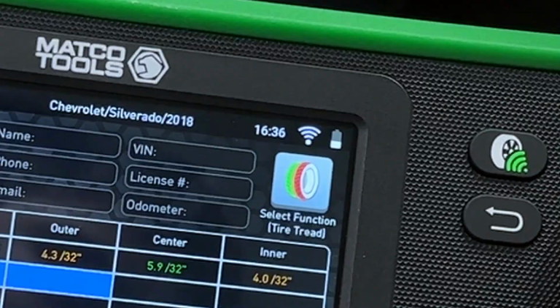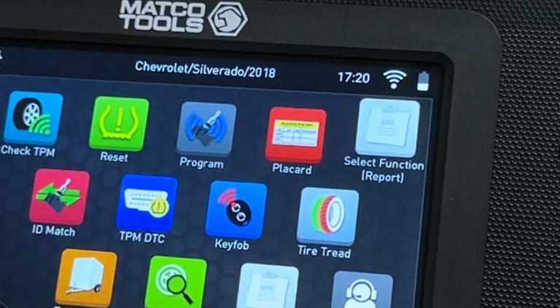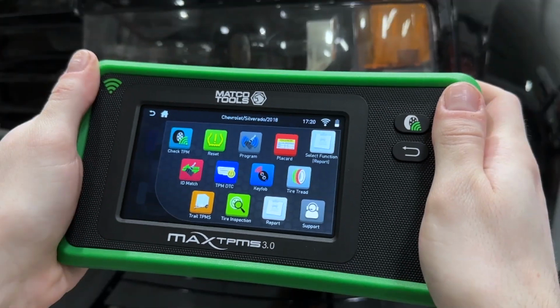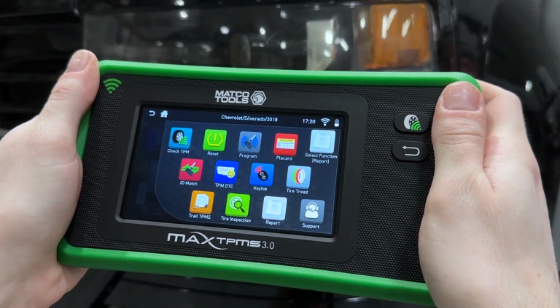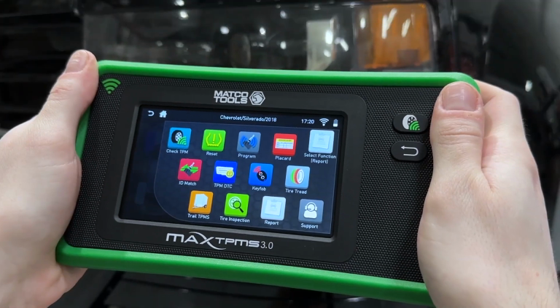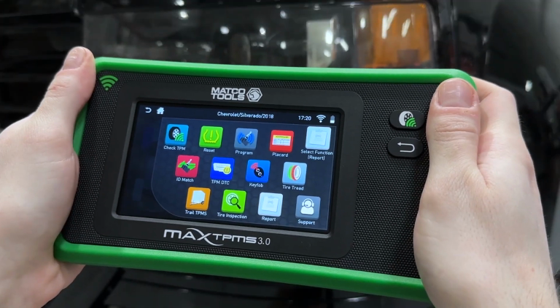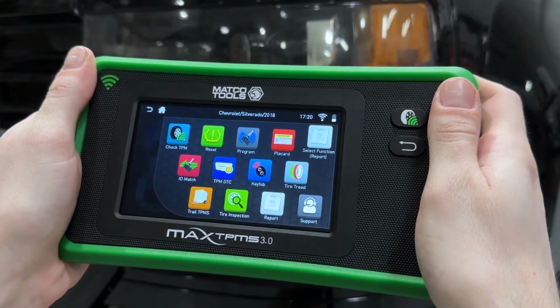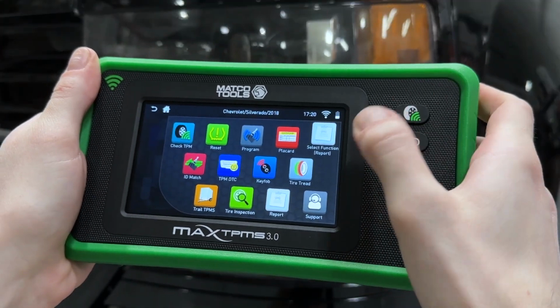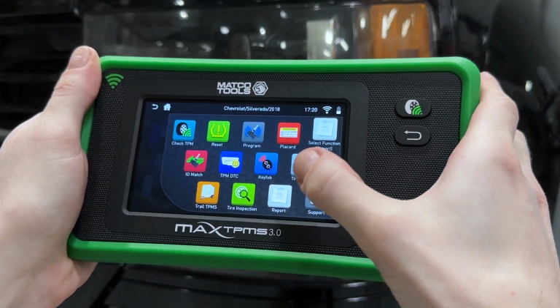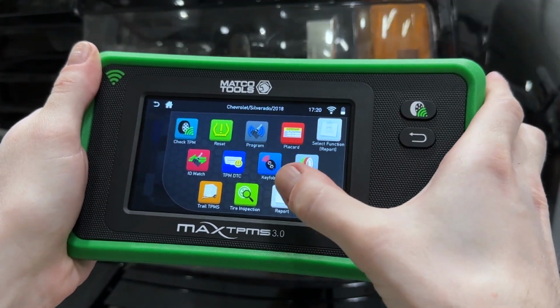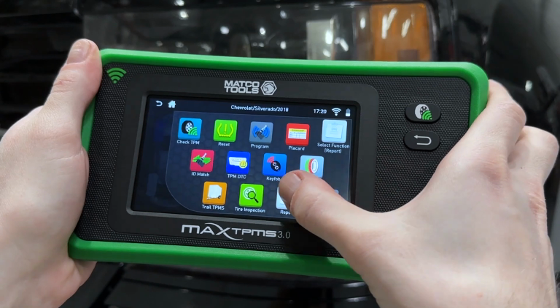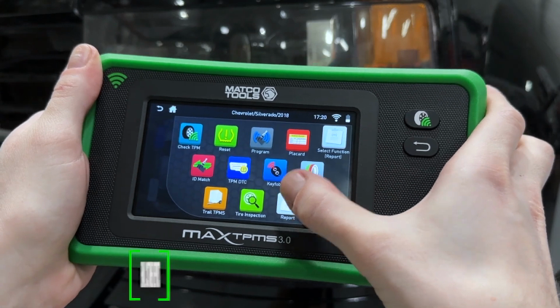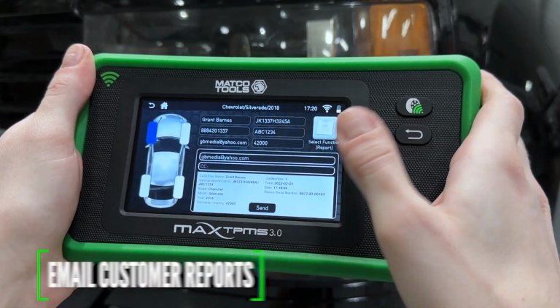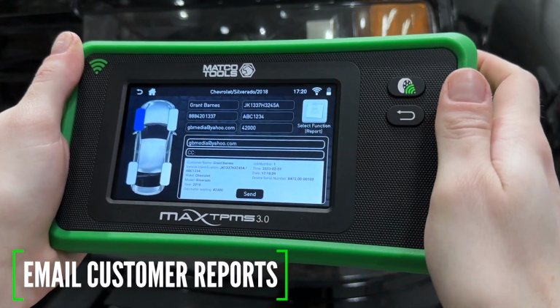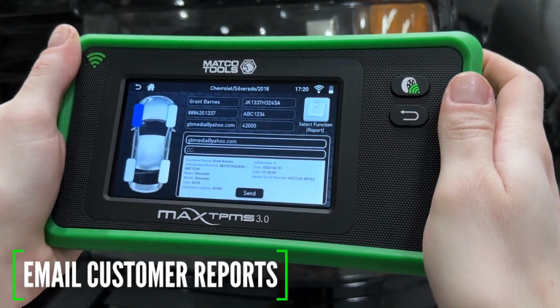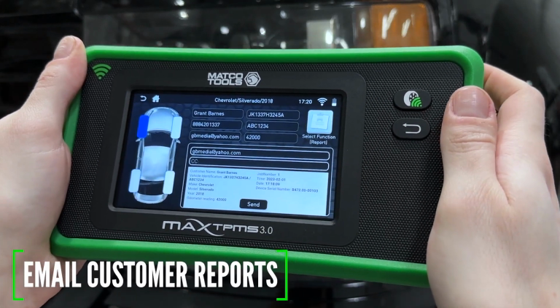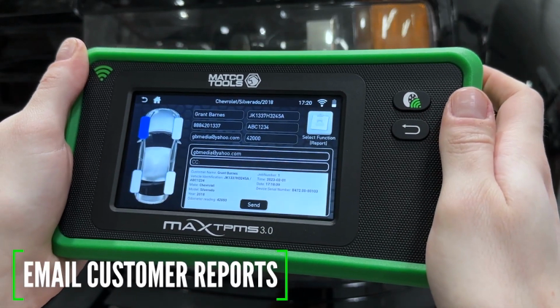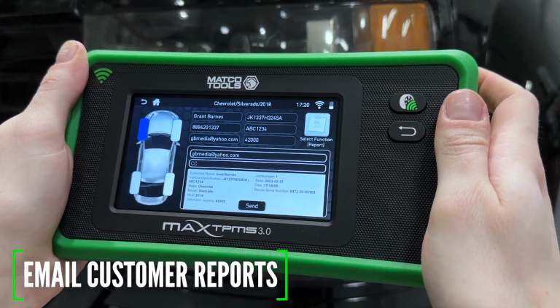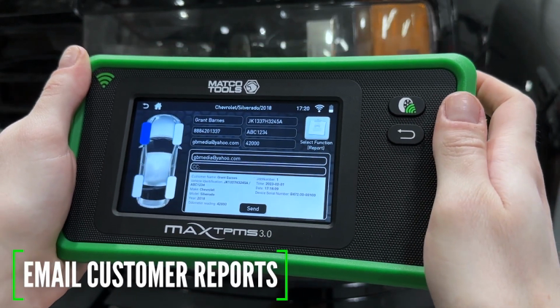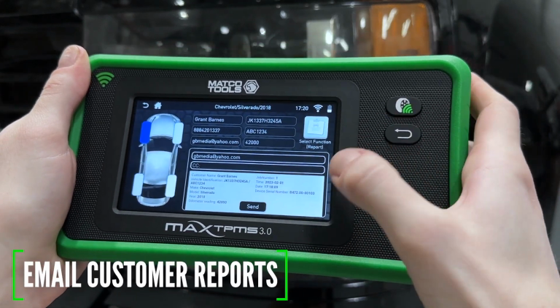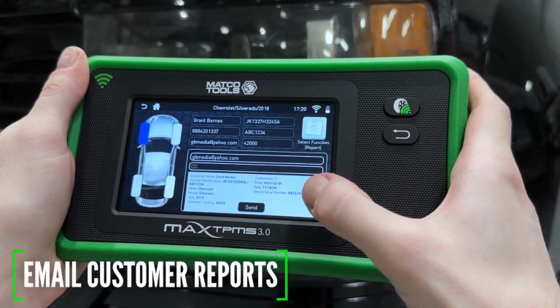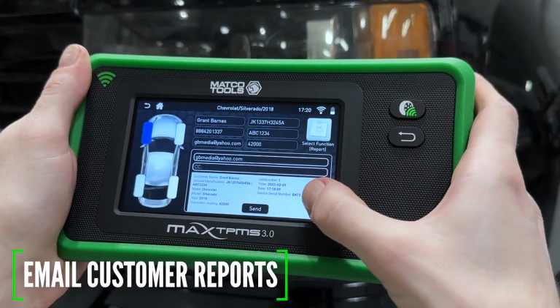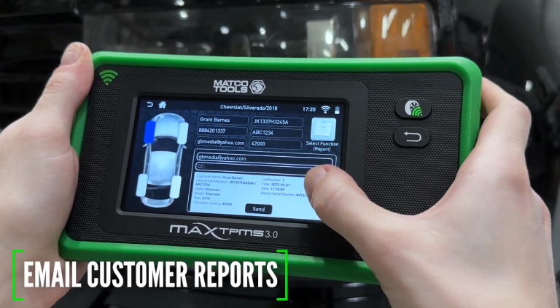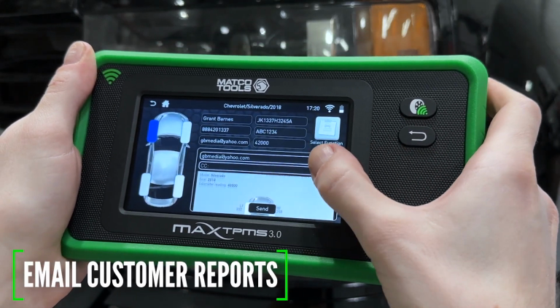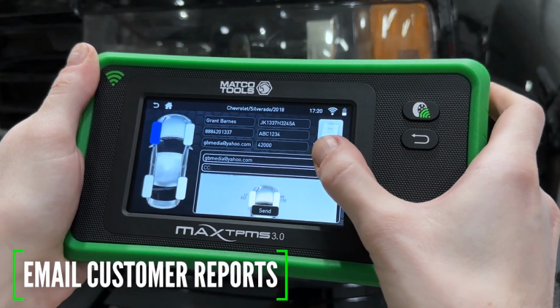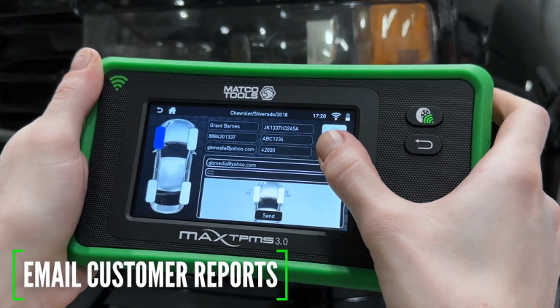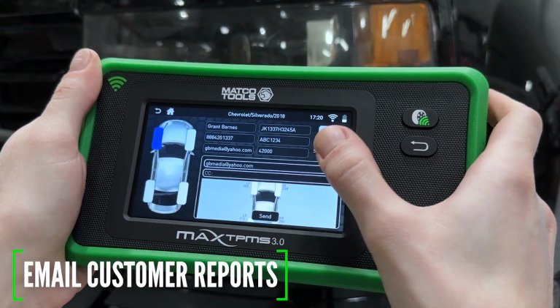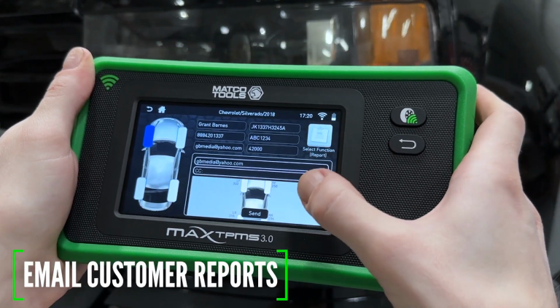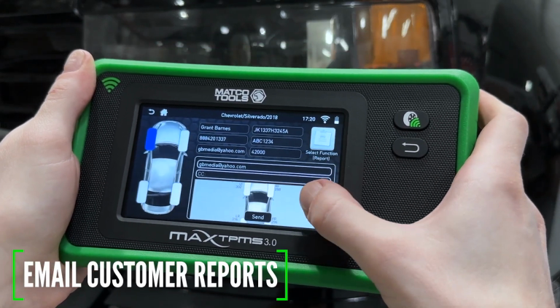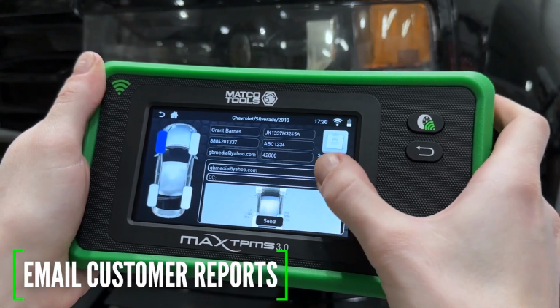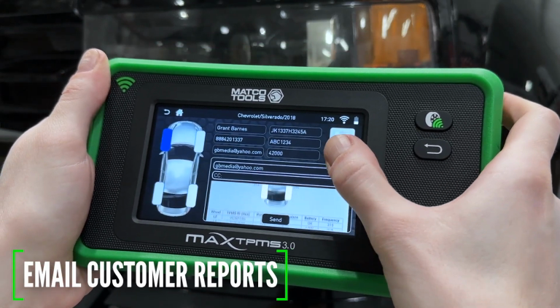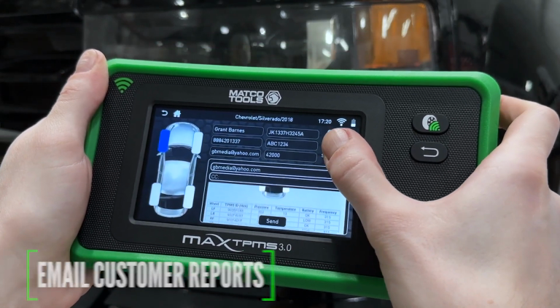Once all service has been completed, email a comprehensive TPMS and tire report right to the customer.